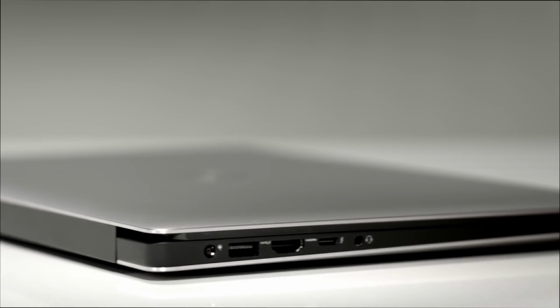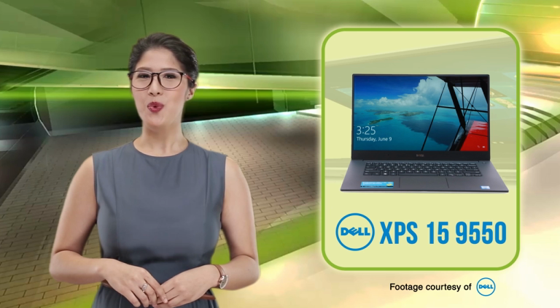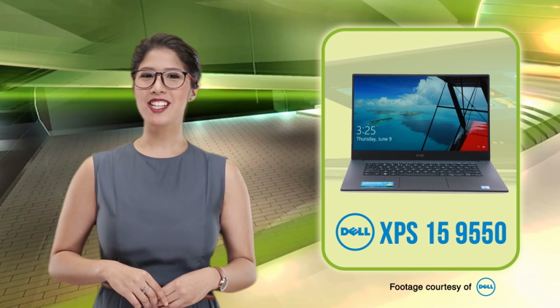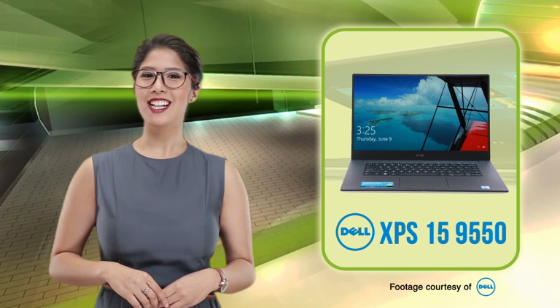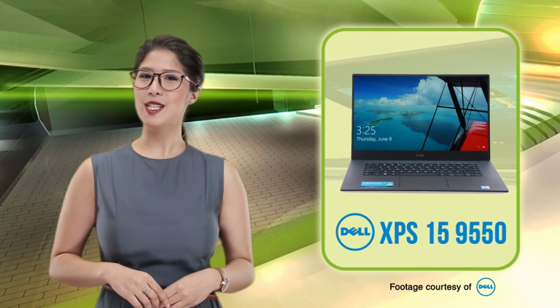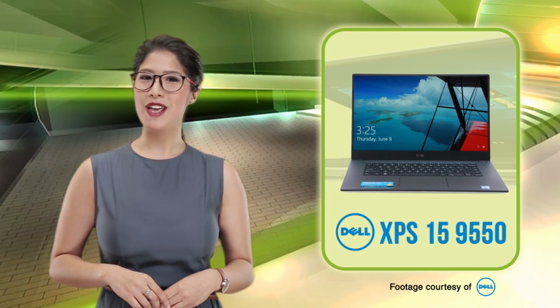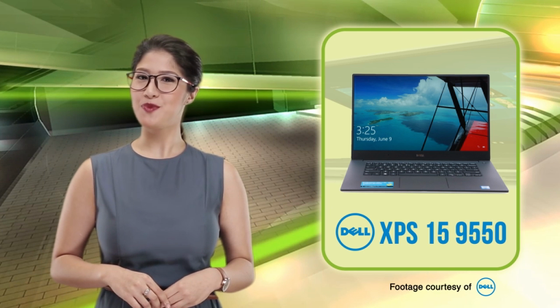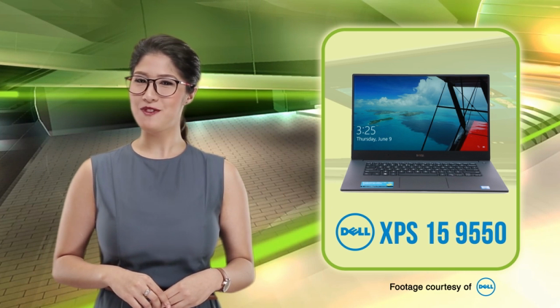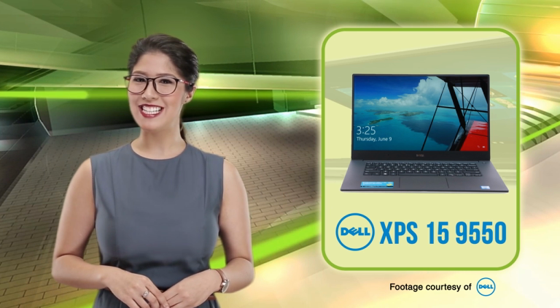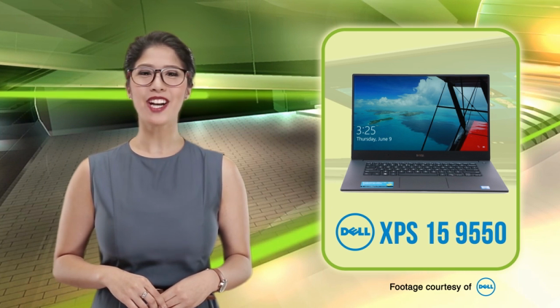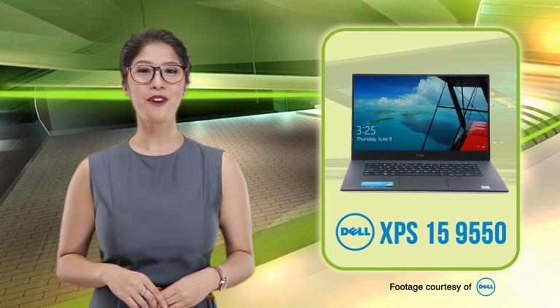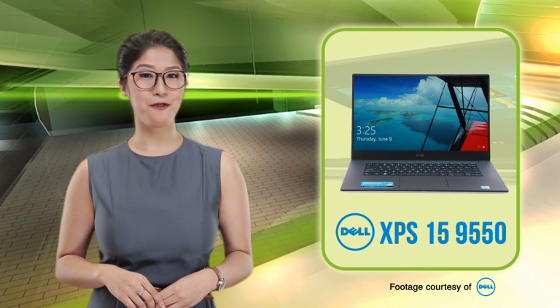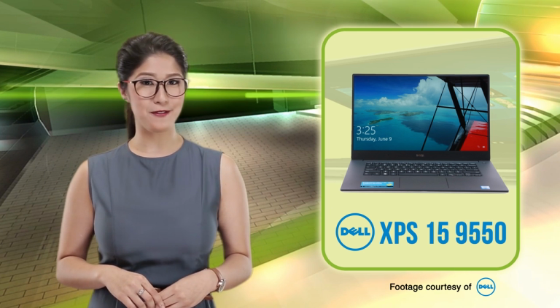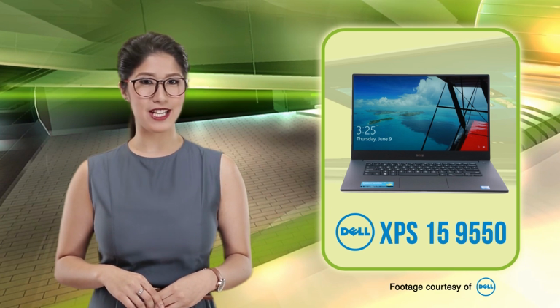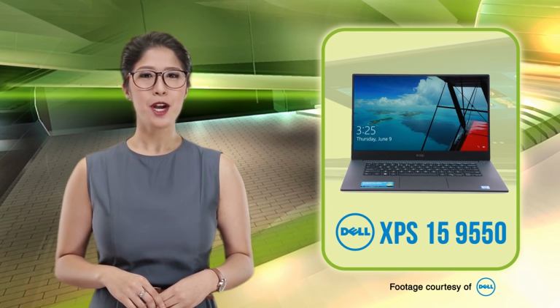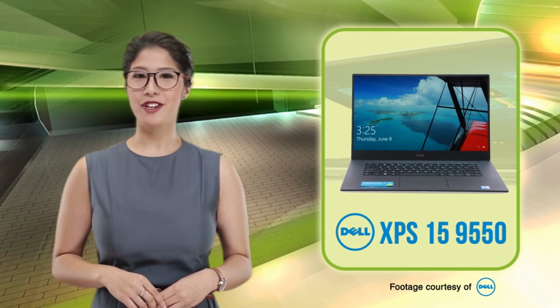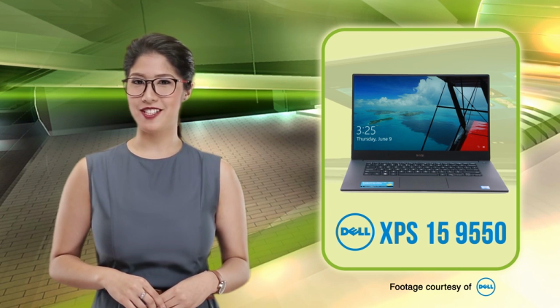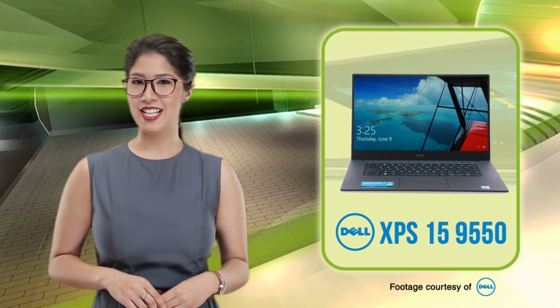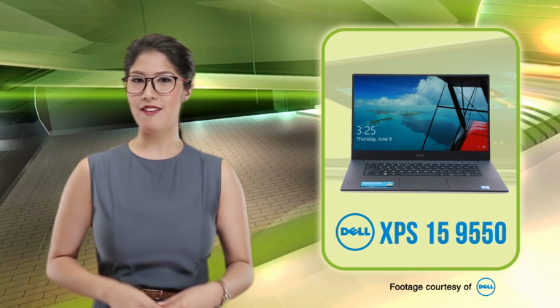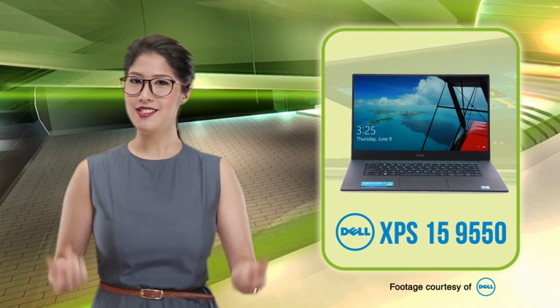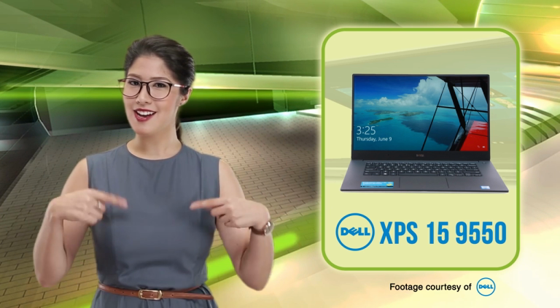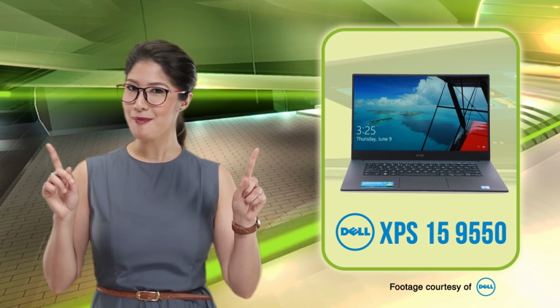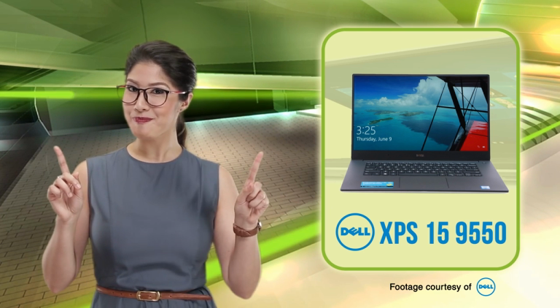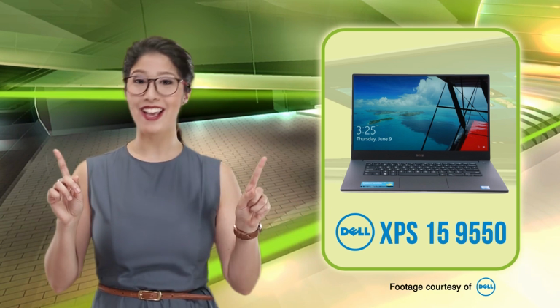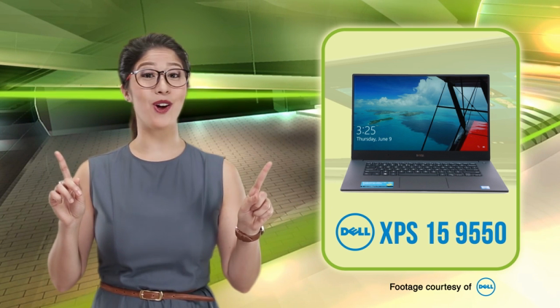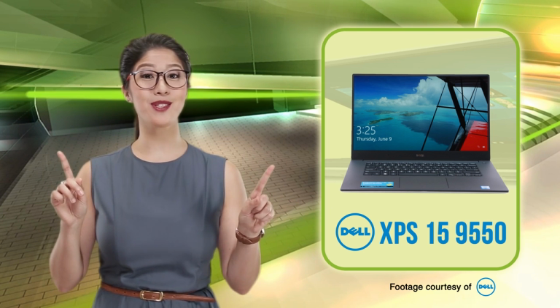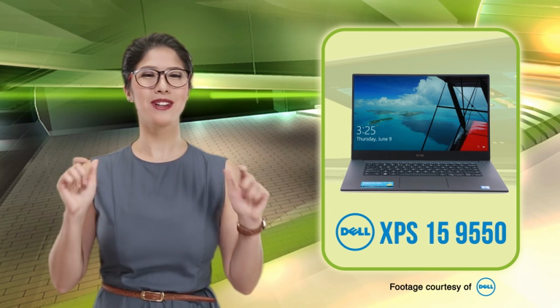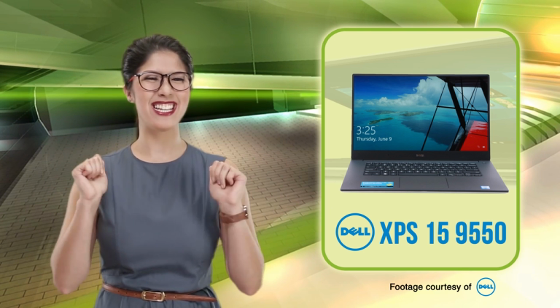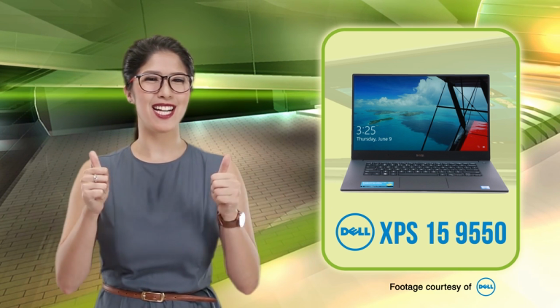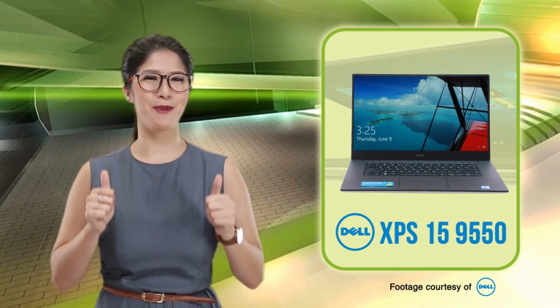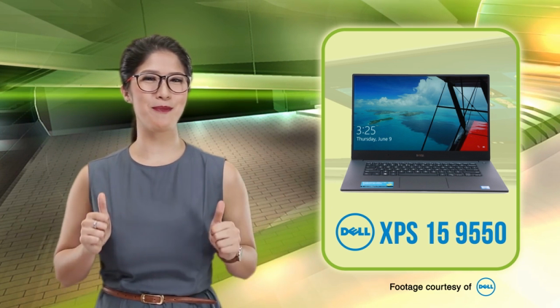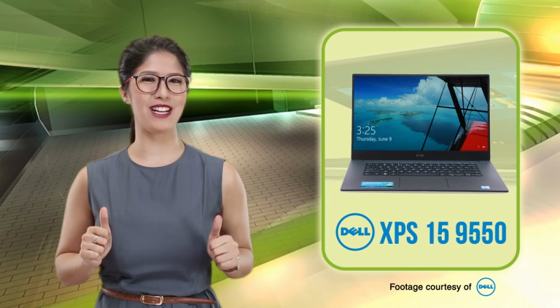With the Dell XPS 15 9550, productivity levels up. And also, dad's bogey boy.